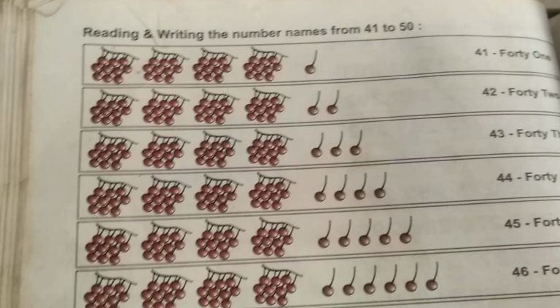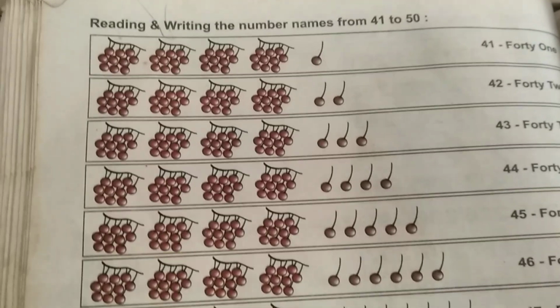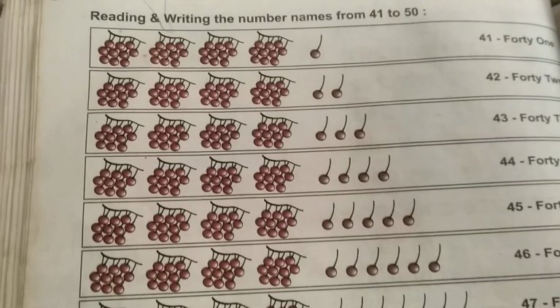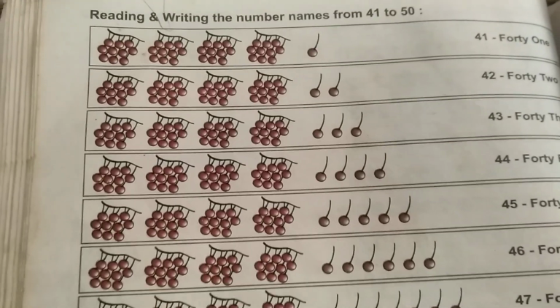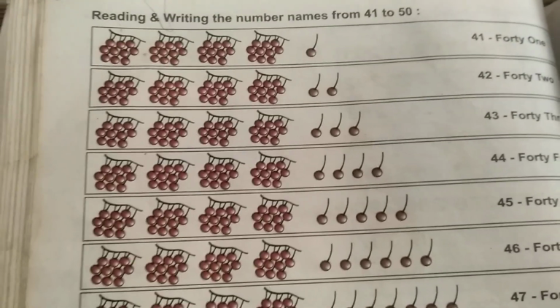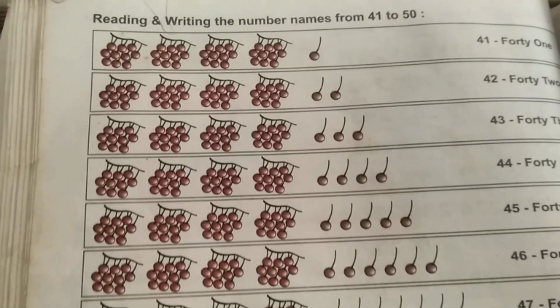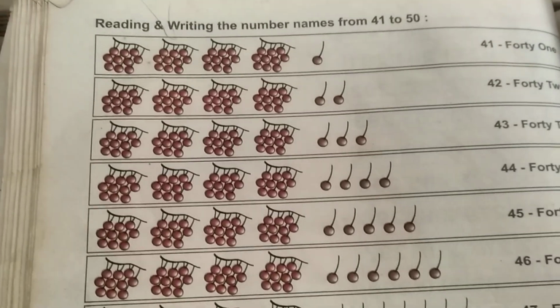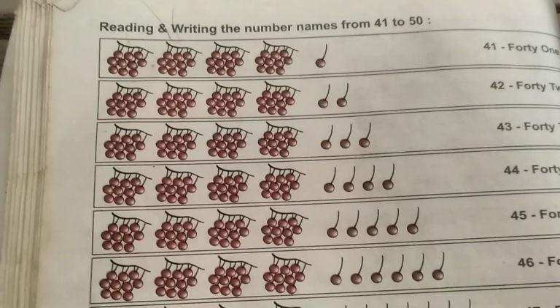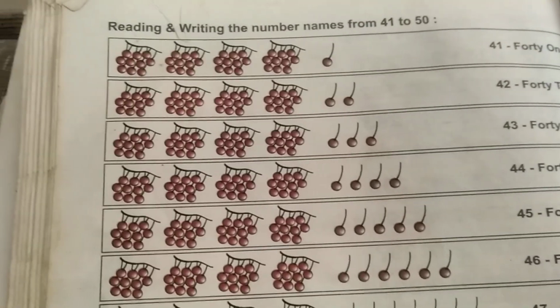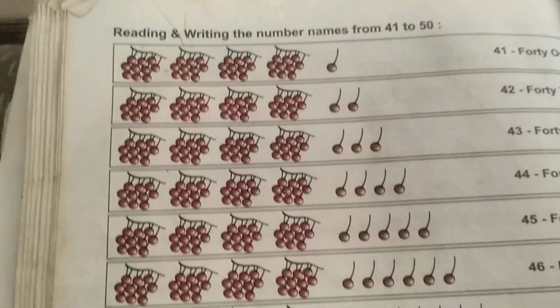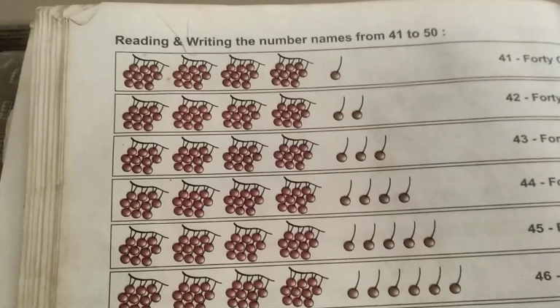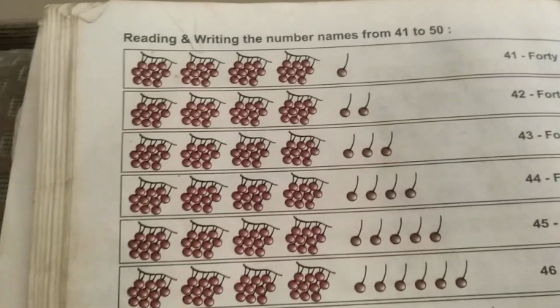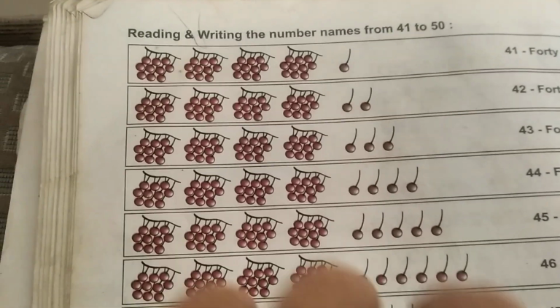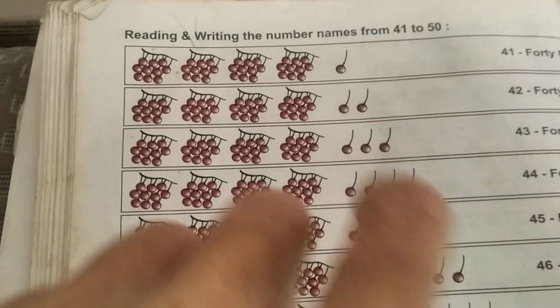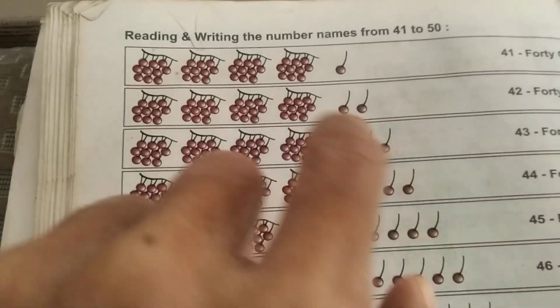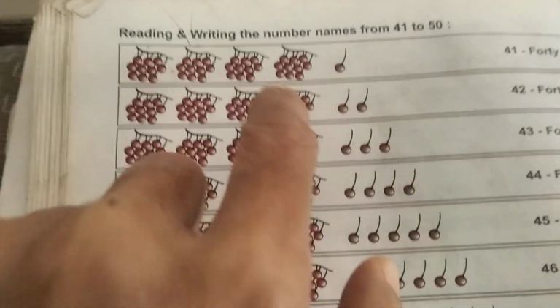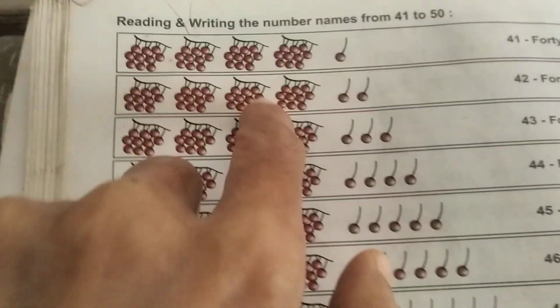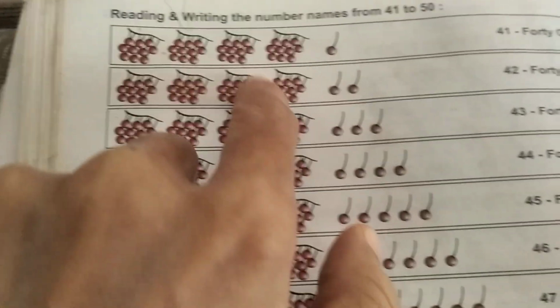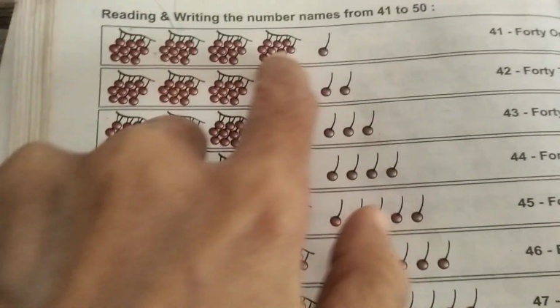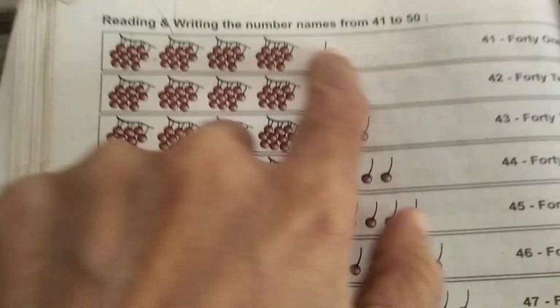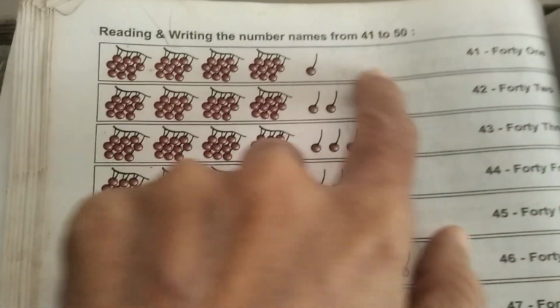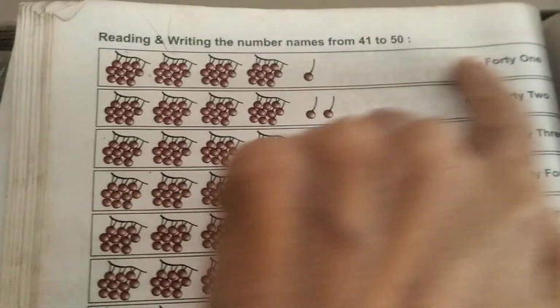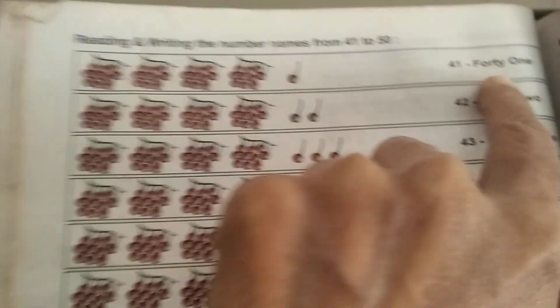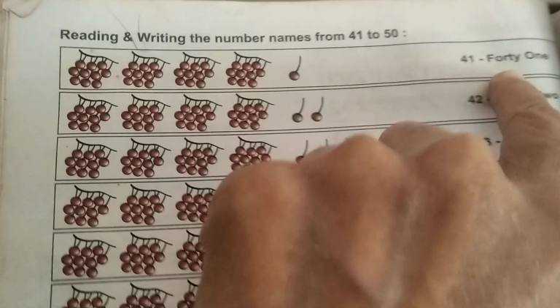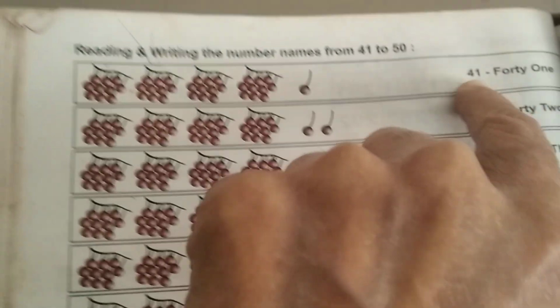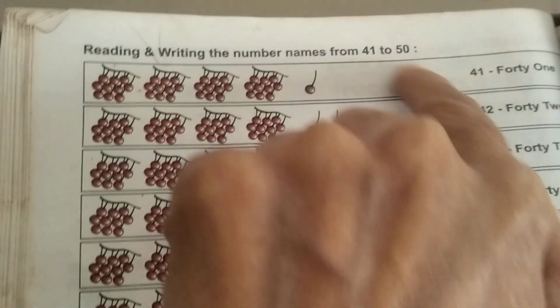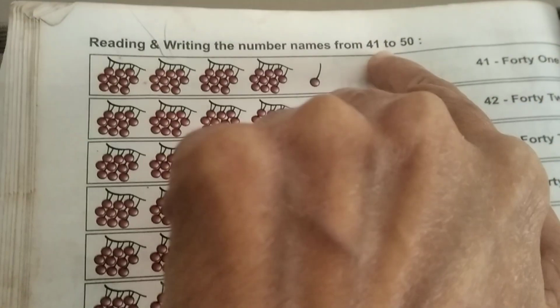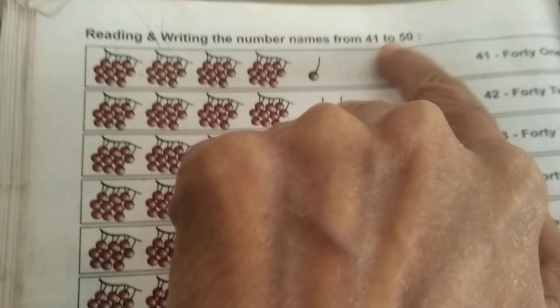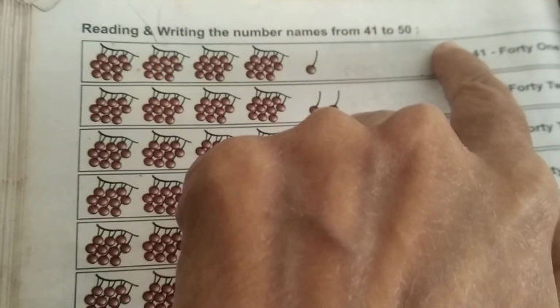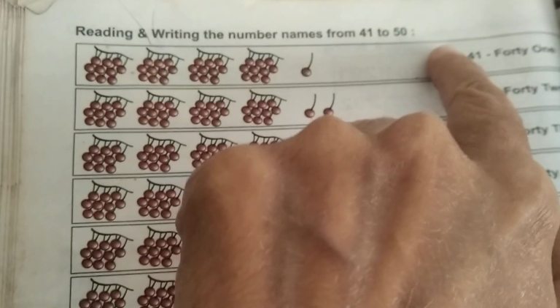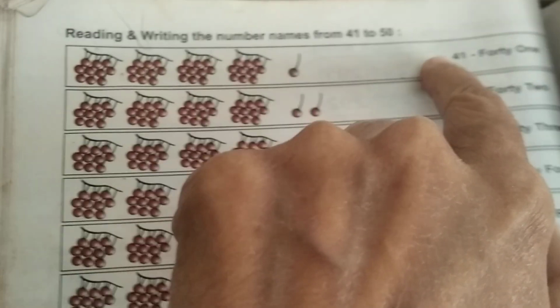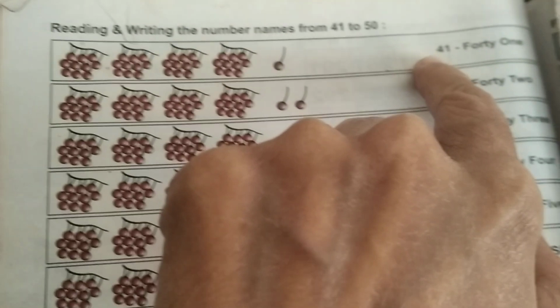Welcome to the KidZone channel. I am going to tell you now the number names from 41 to 50.